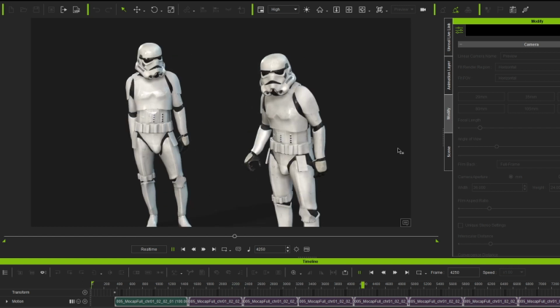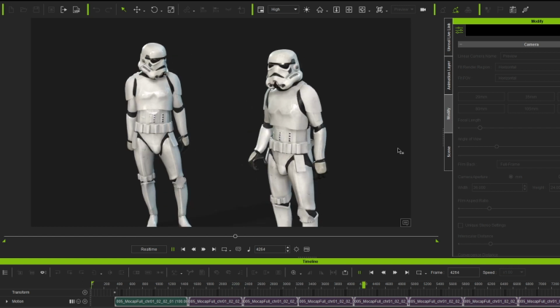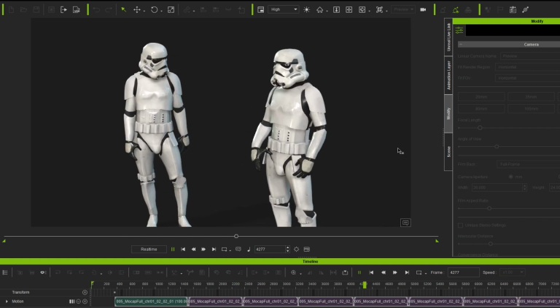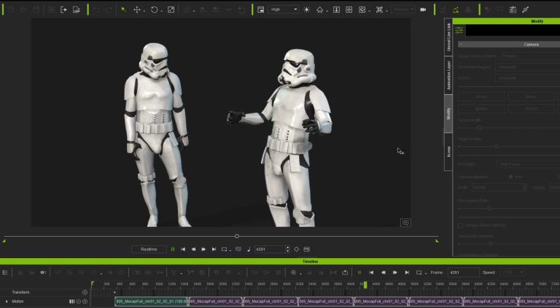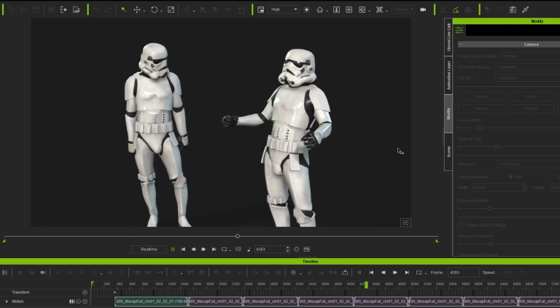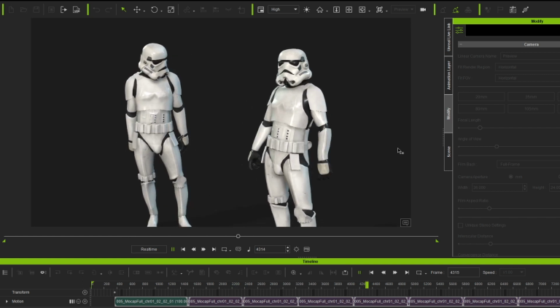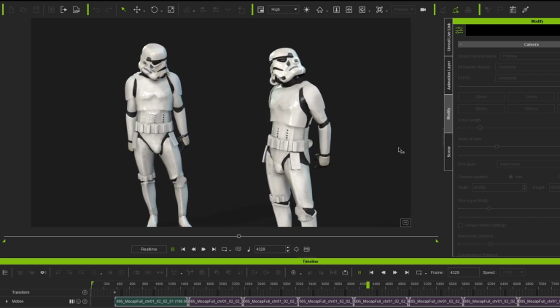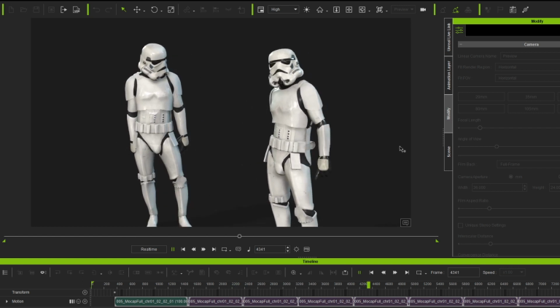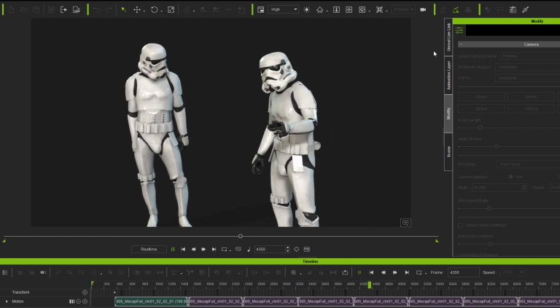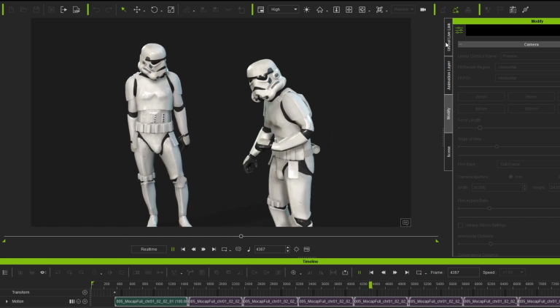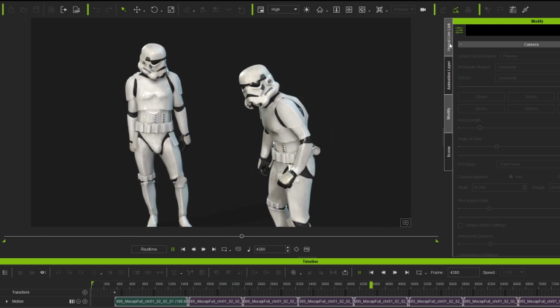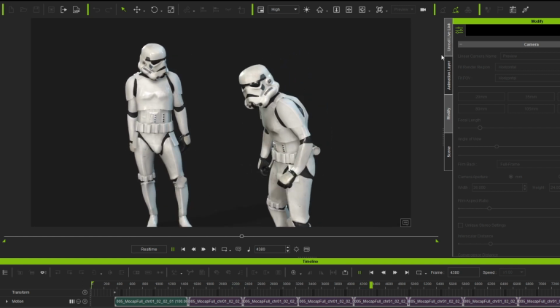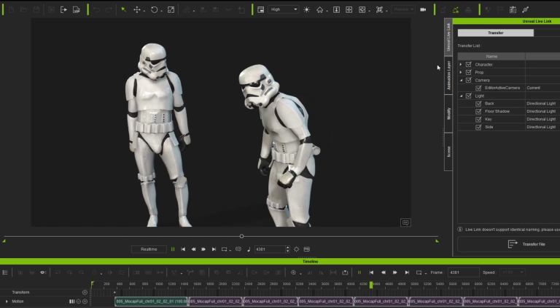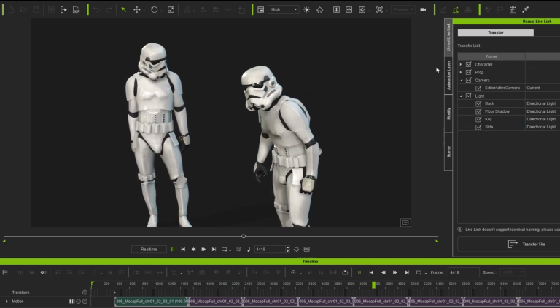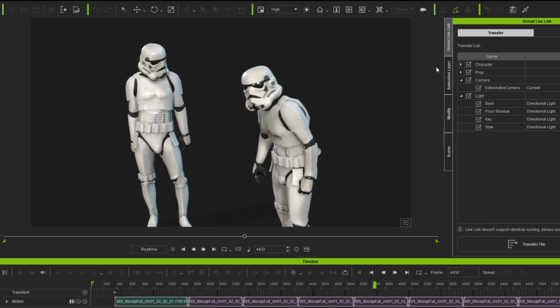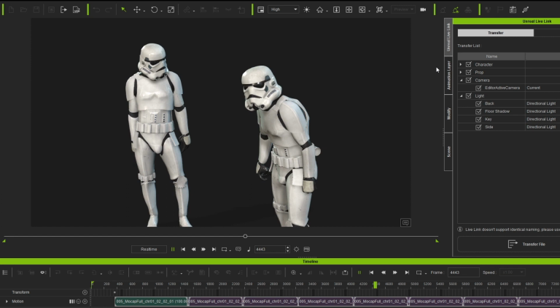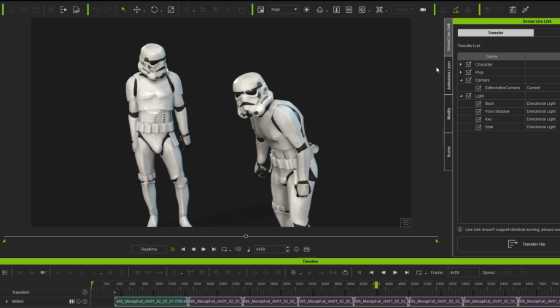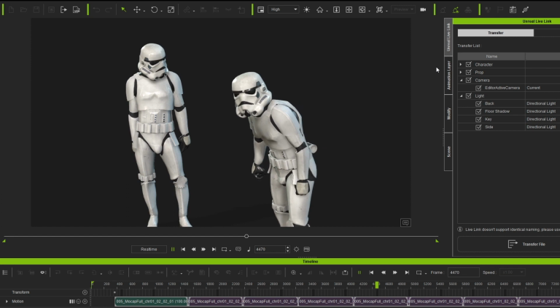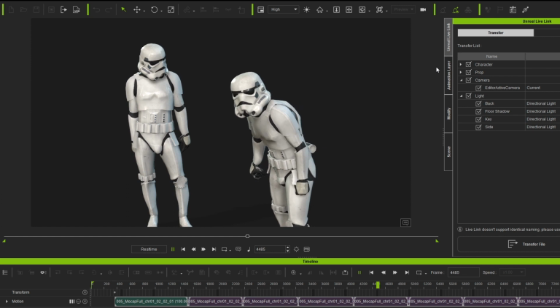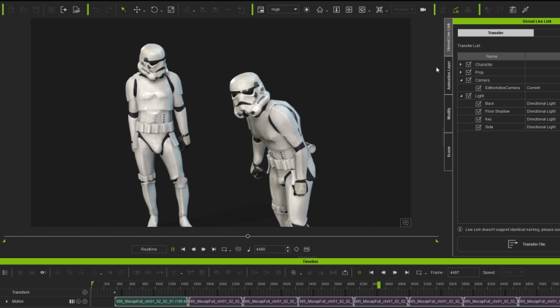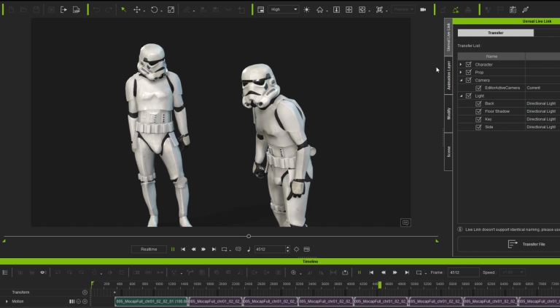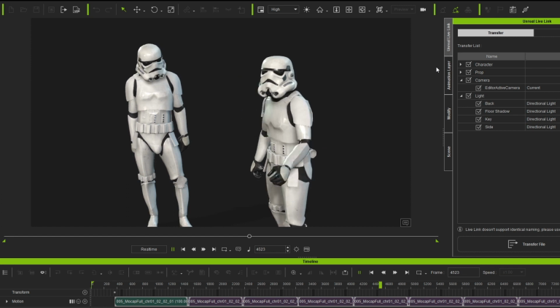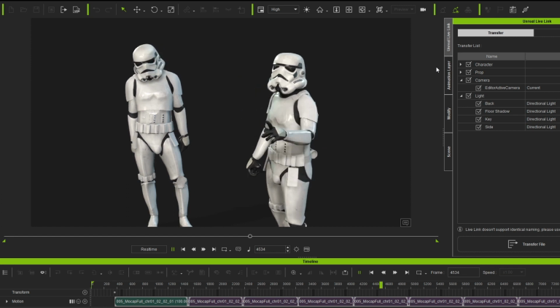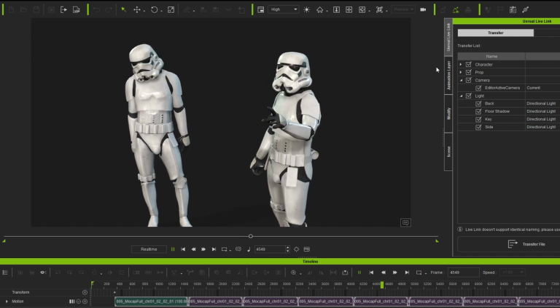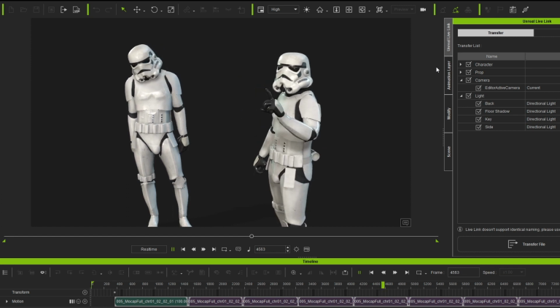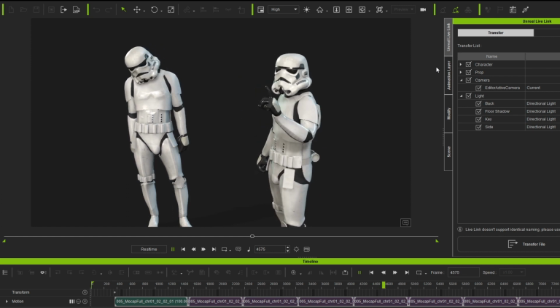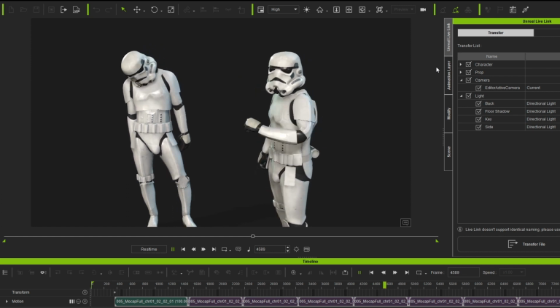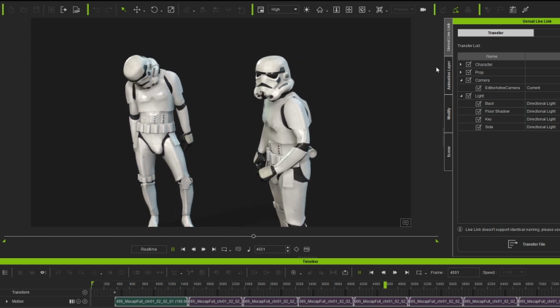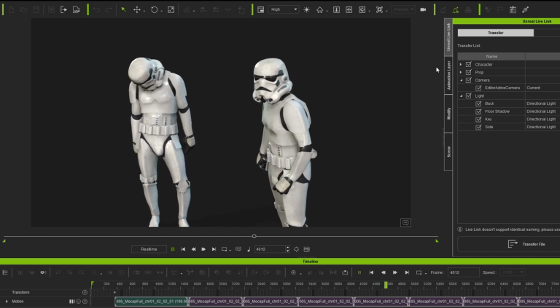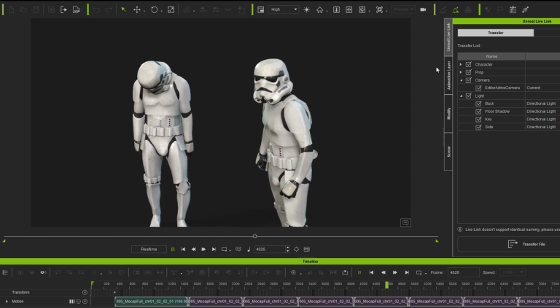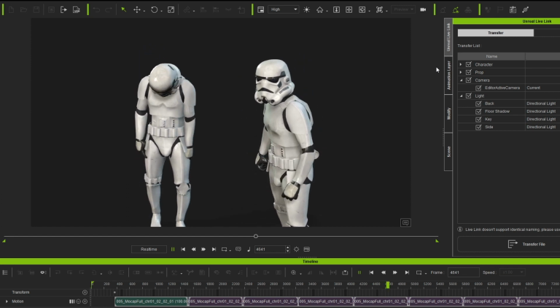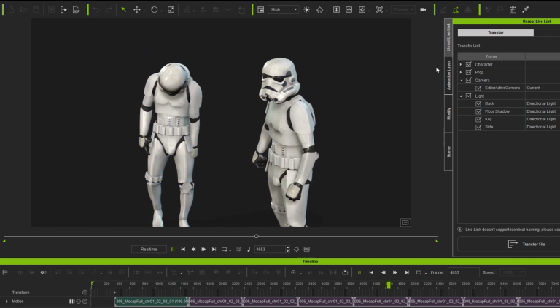From here I ended up setting up the Unreal Engine Live Link. There is a tutorial on how I did that — link in the description.